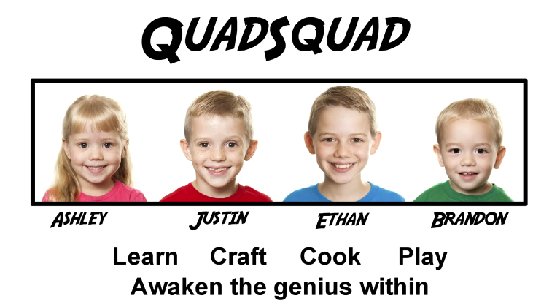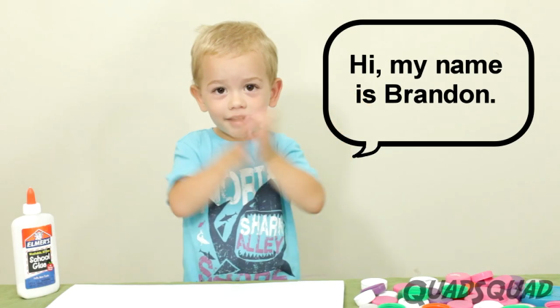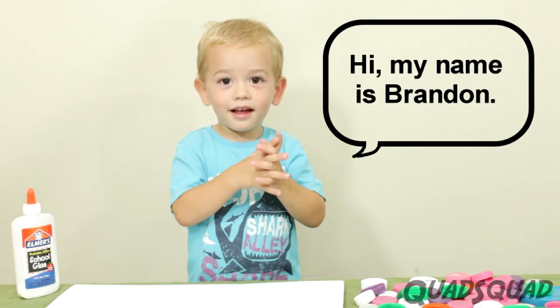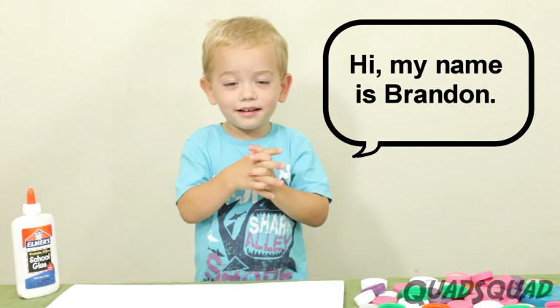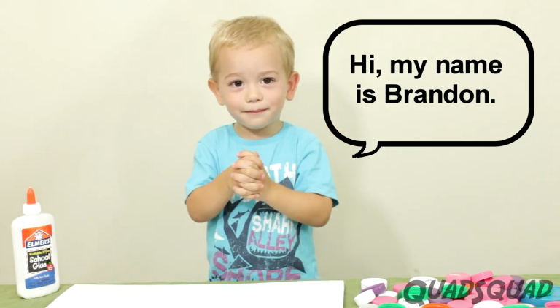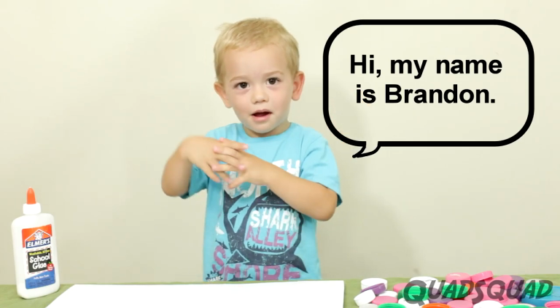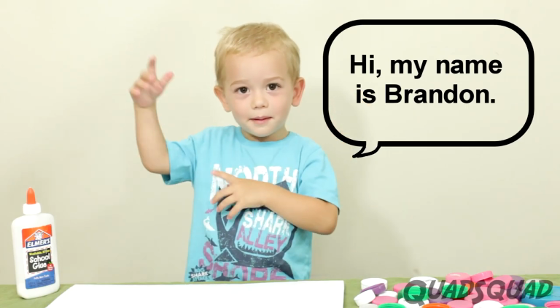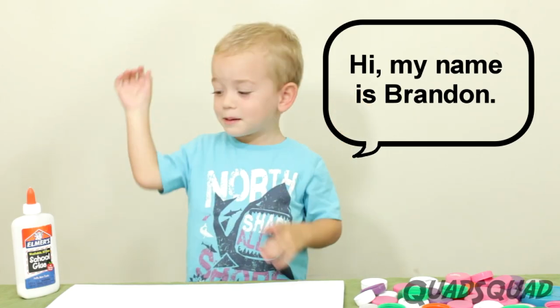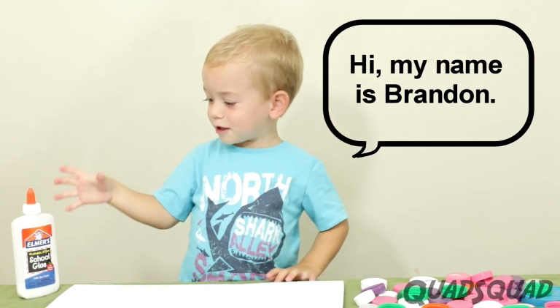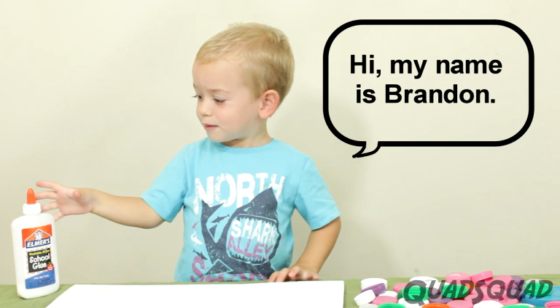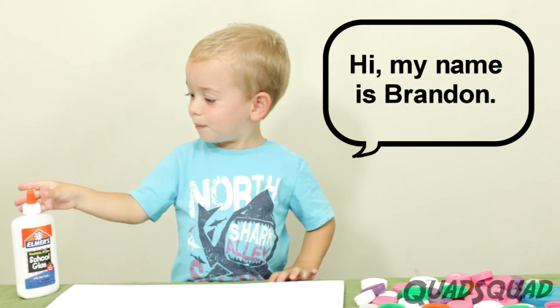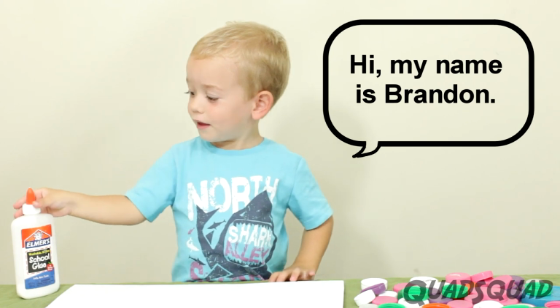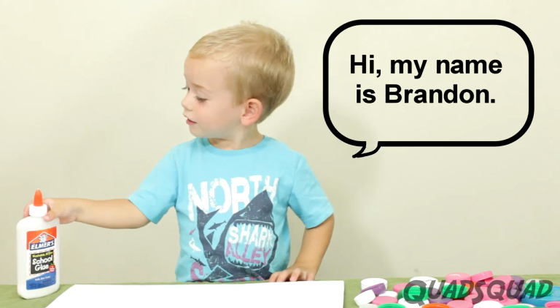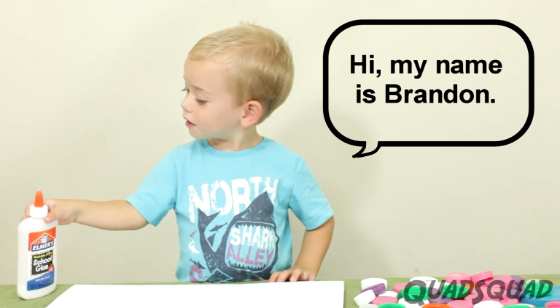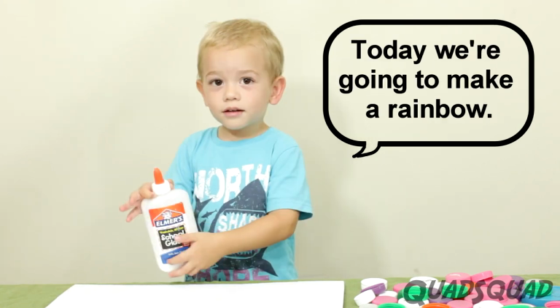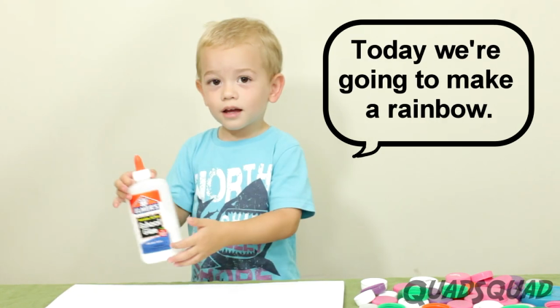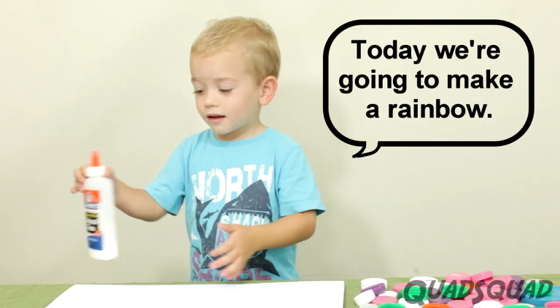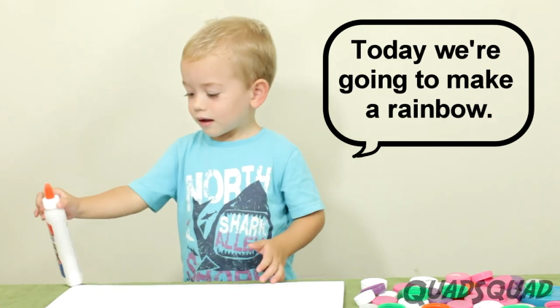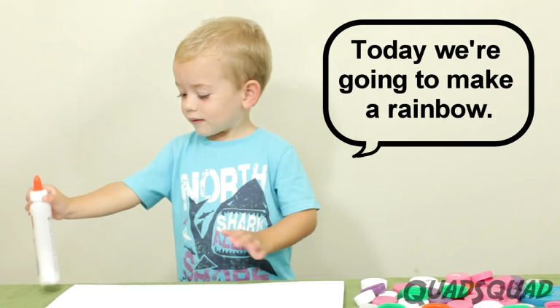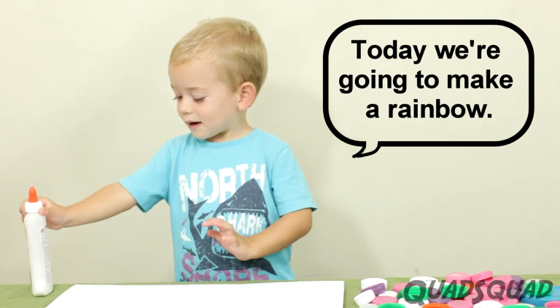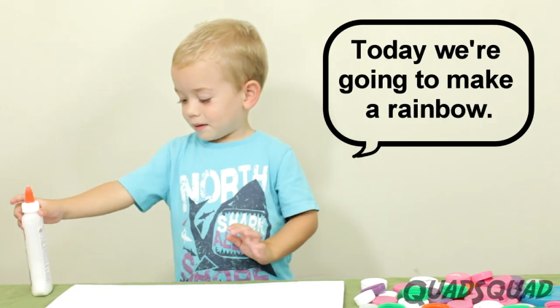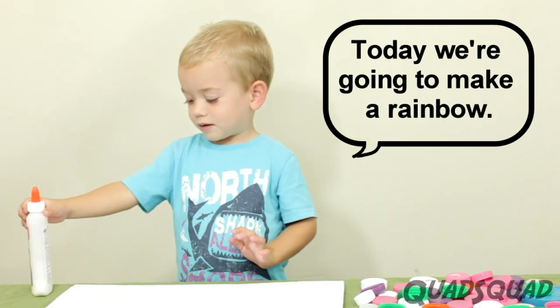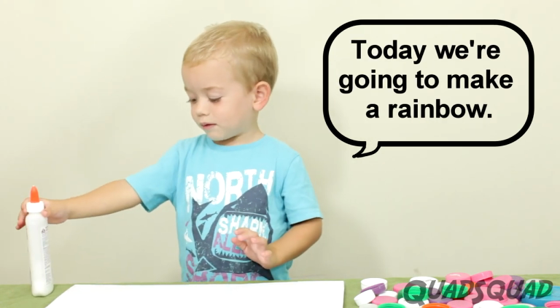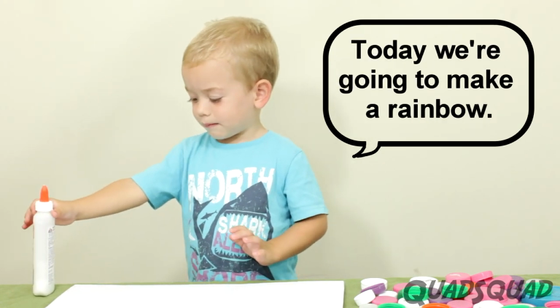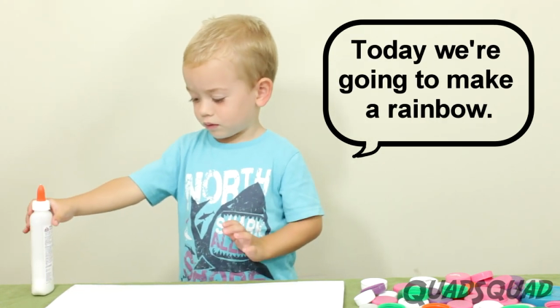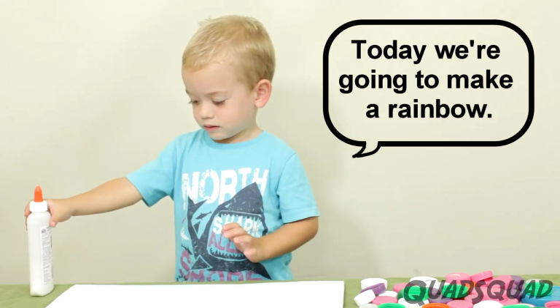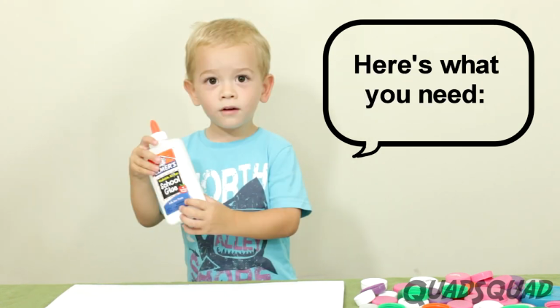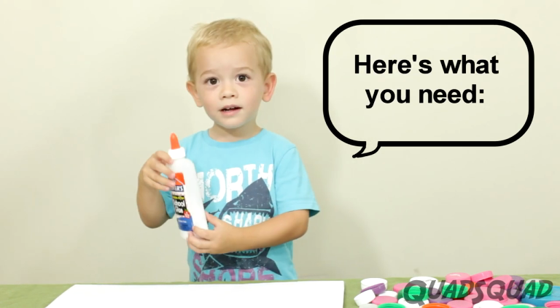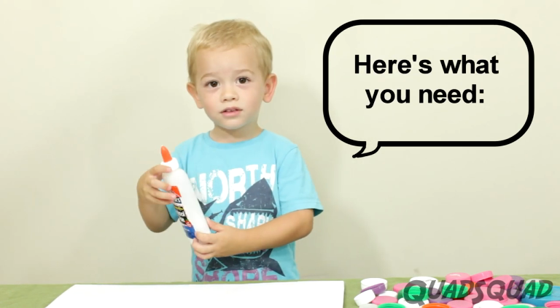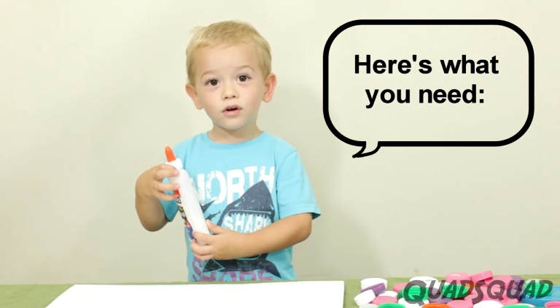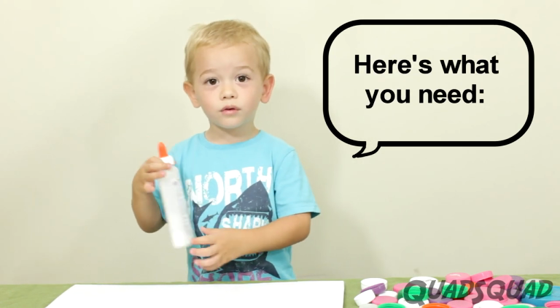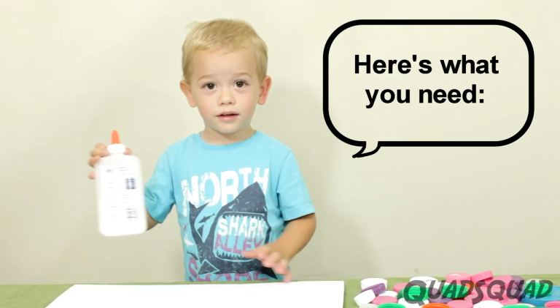Hey, my name is Brandon. Today we're going to make a rainbow. See what you need.